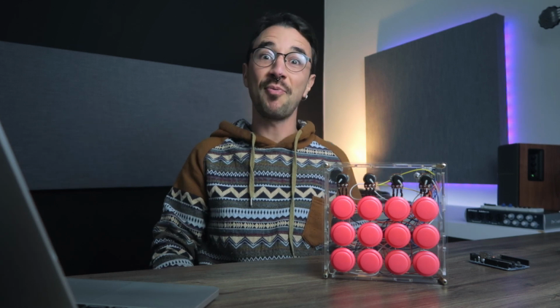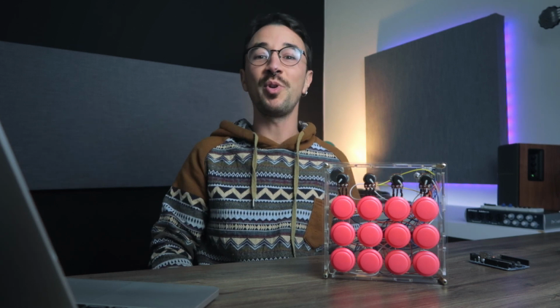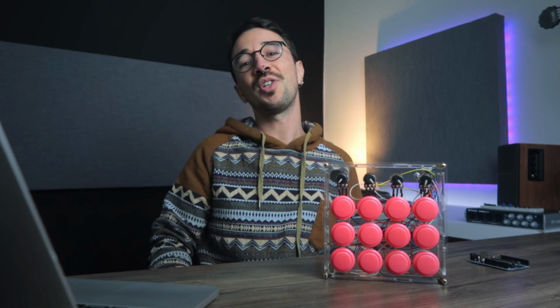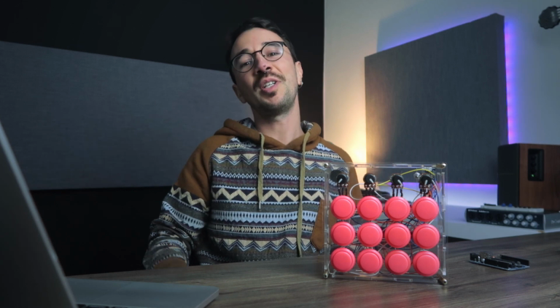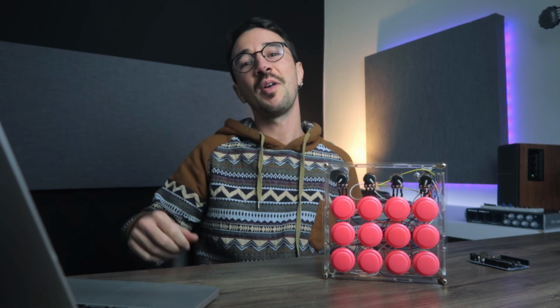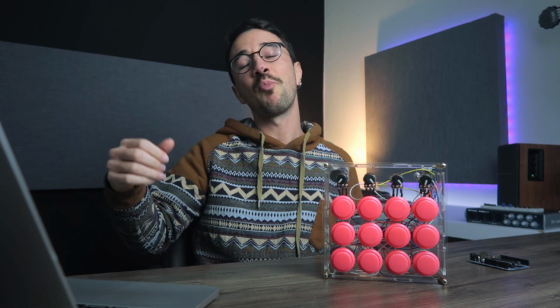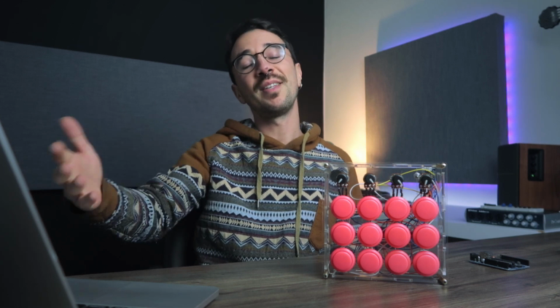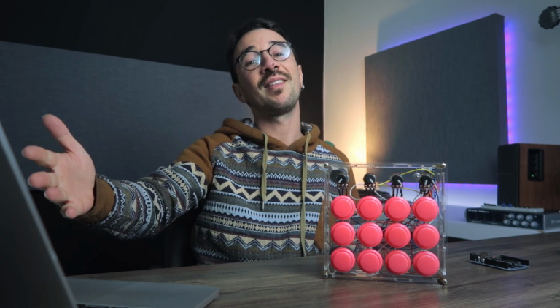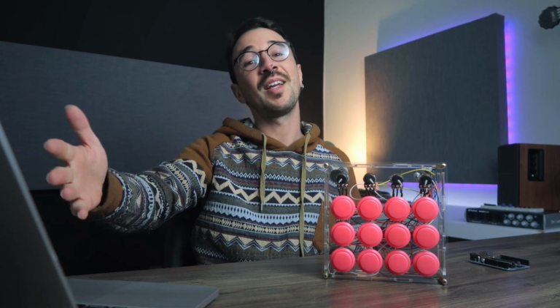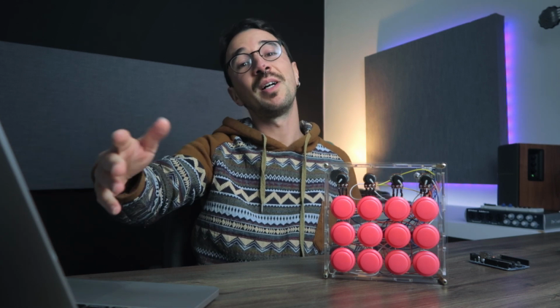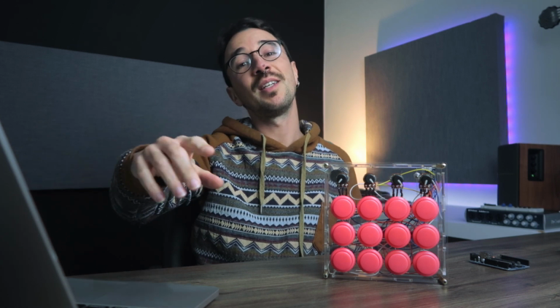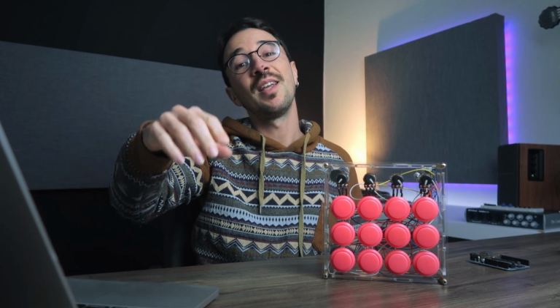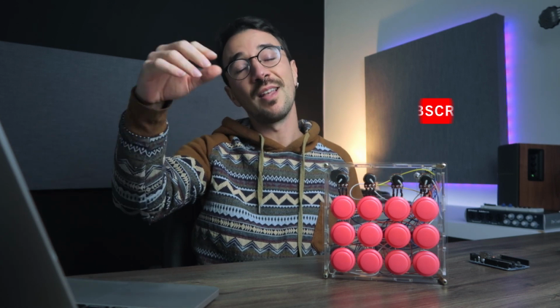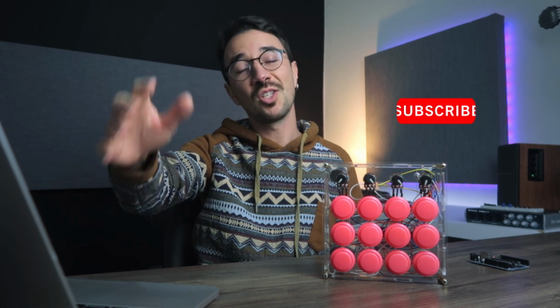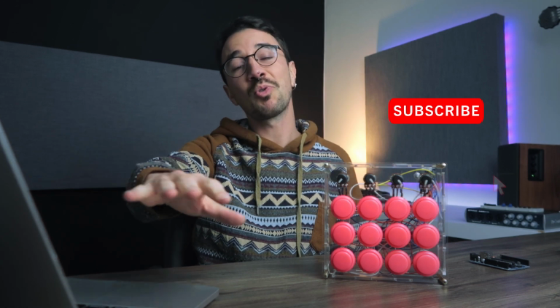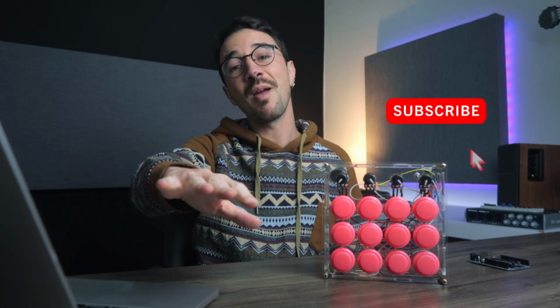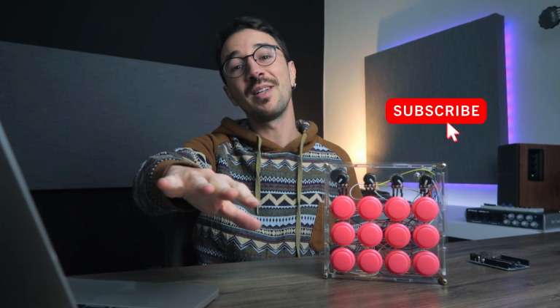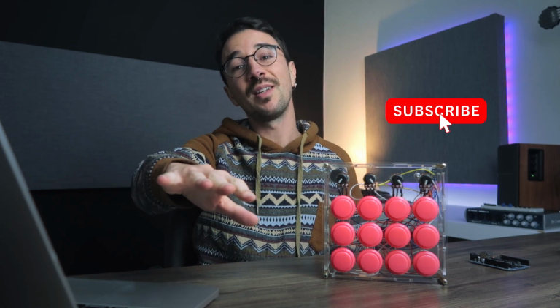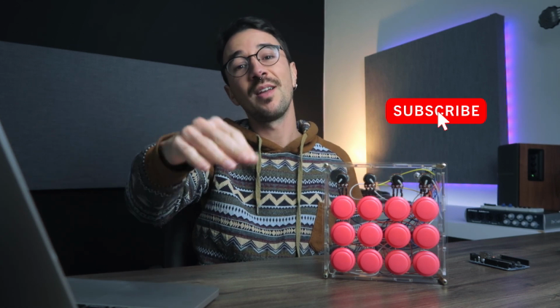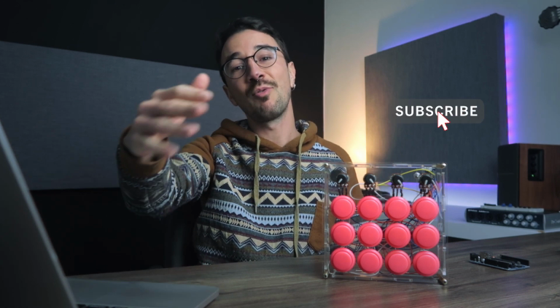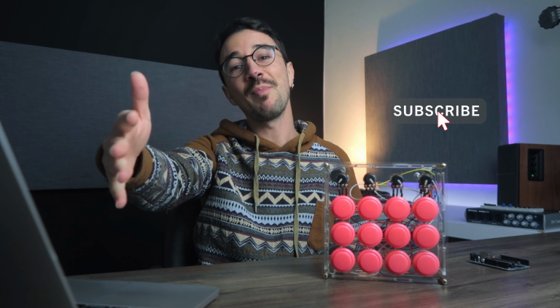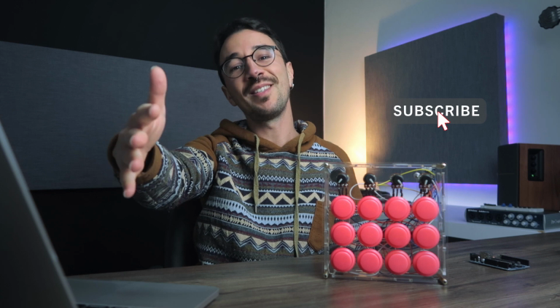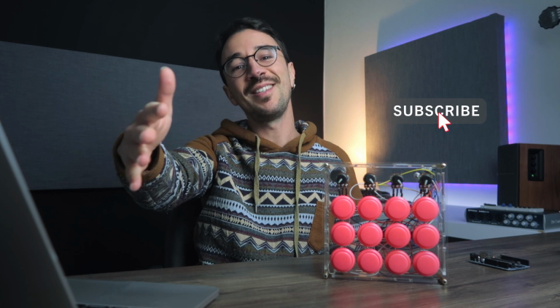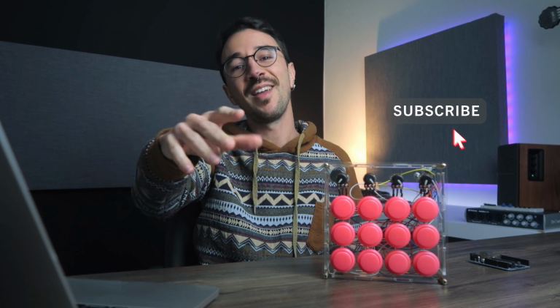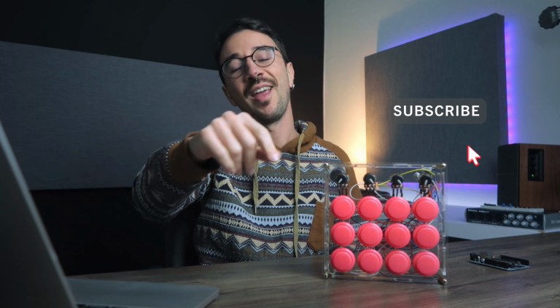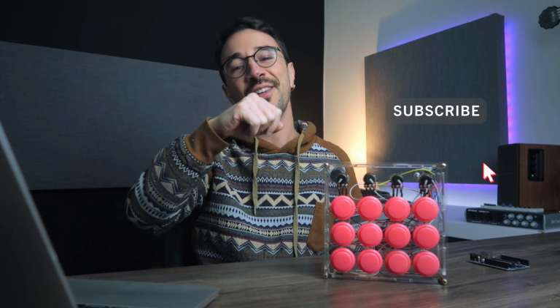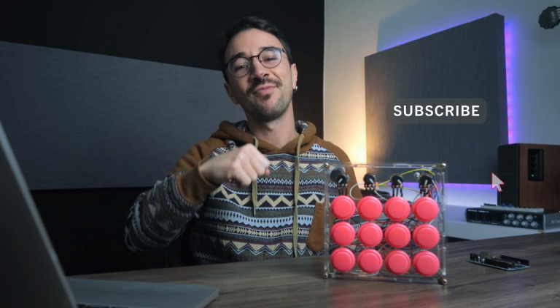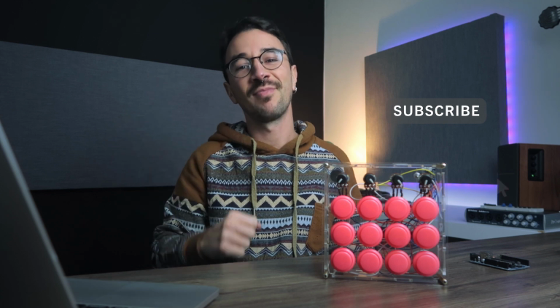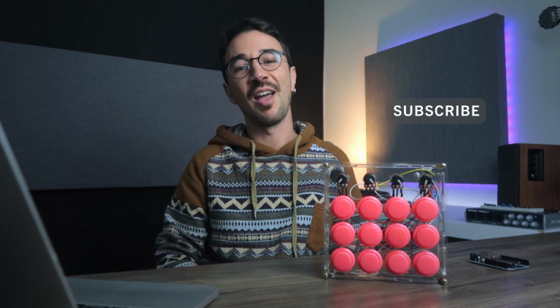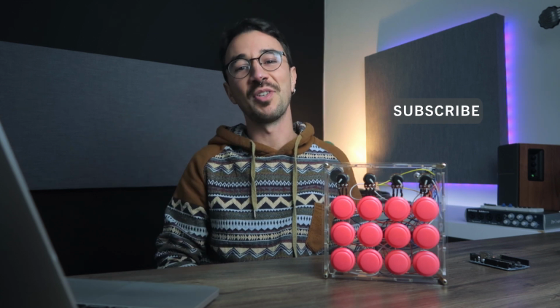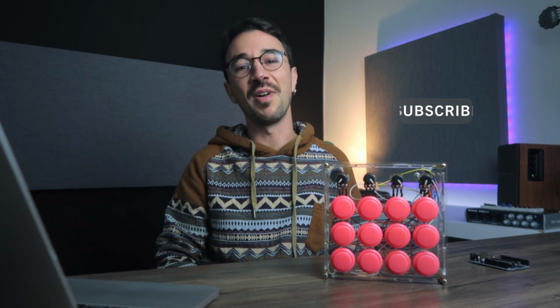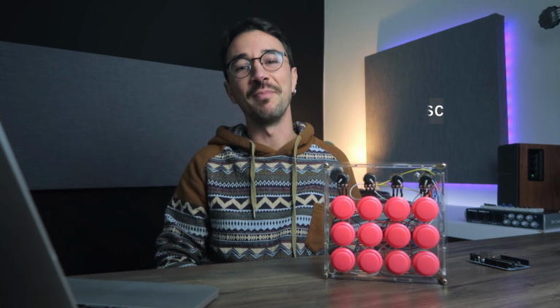And before we start, press that like button, that subscribe button, grab a seat and have some fun.